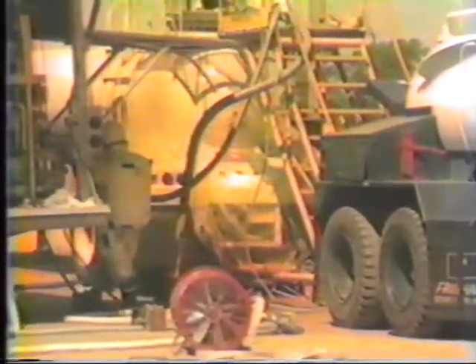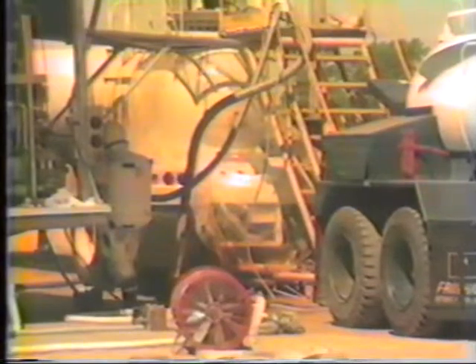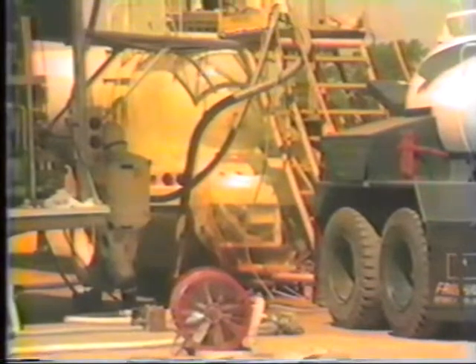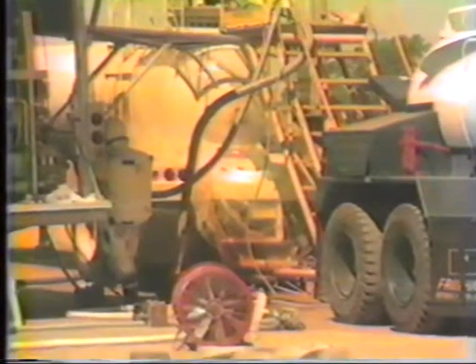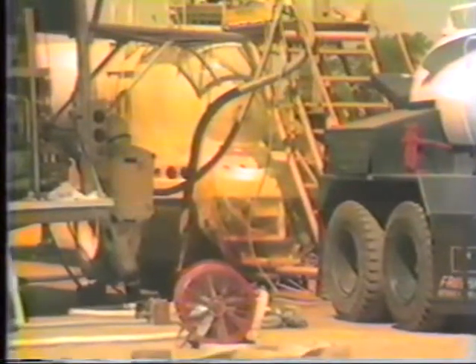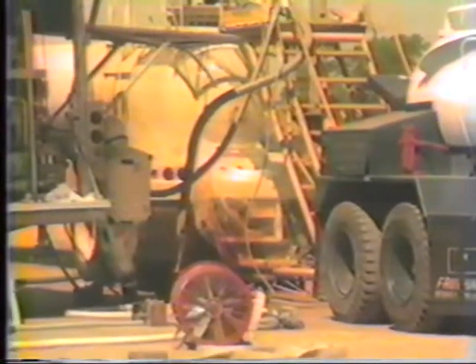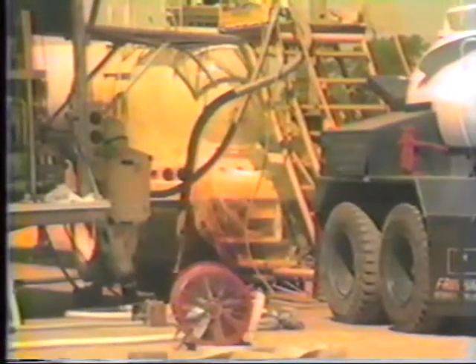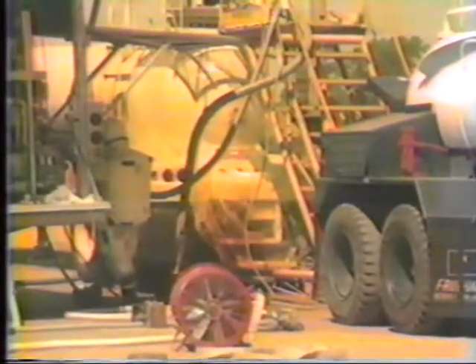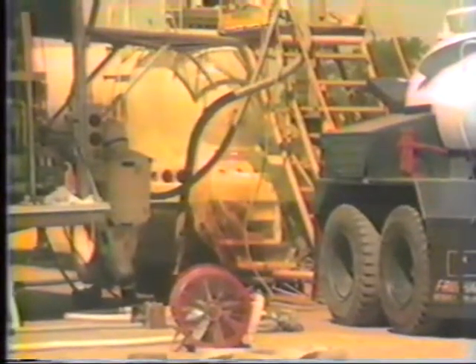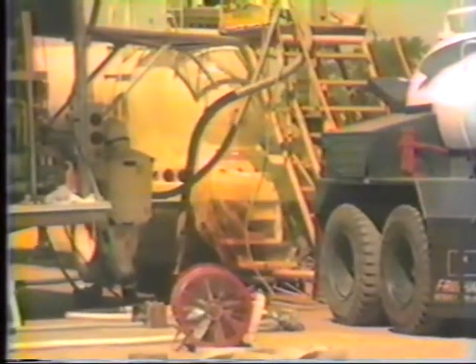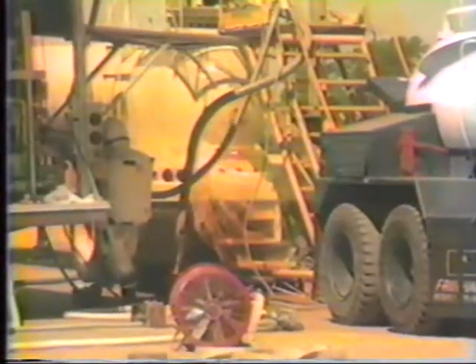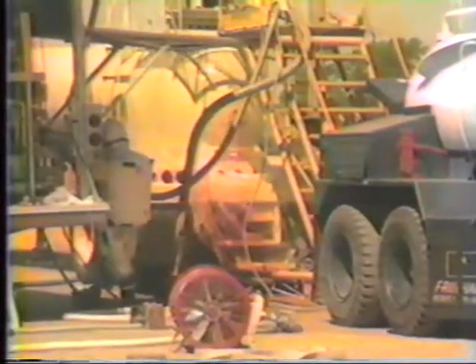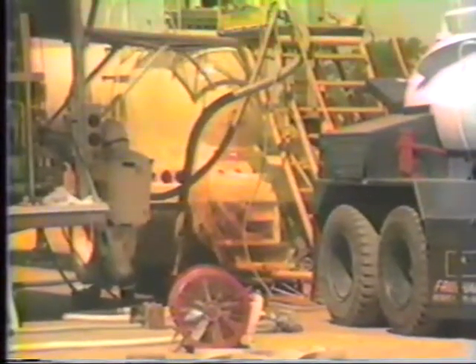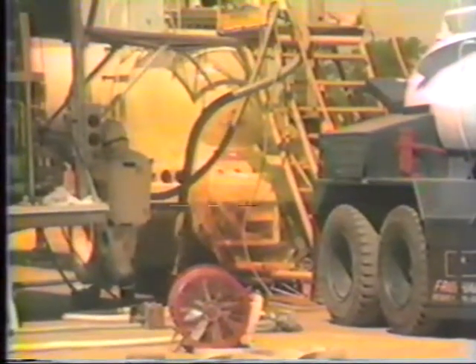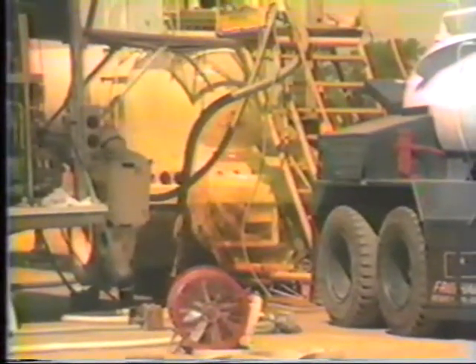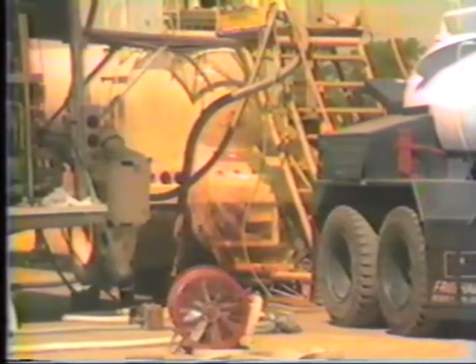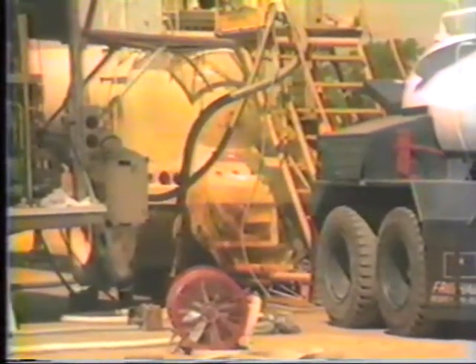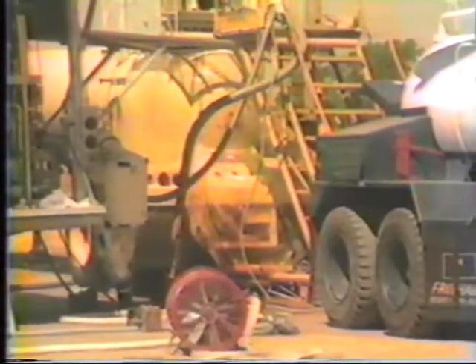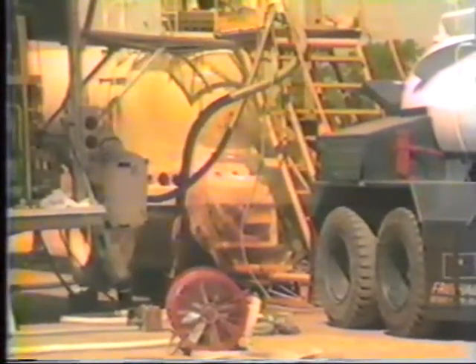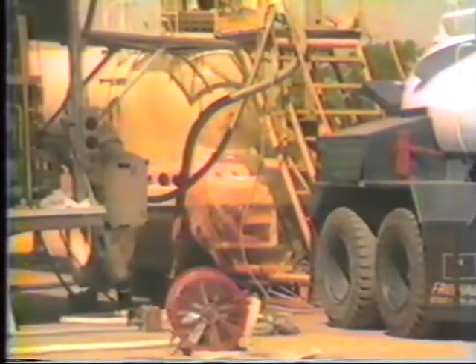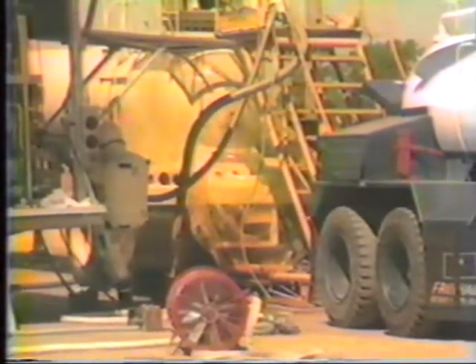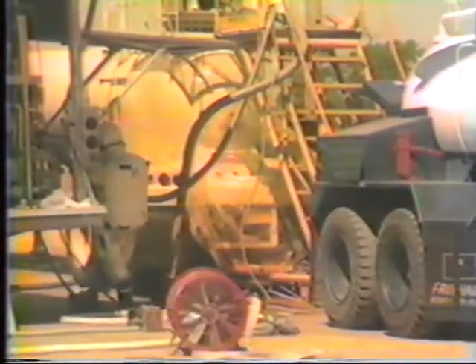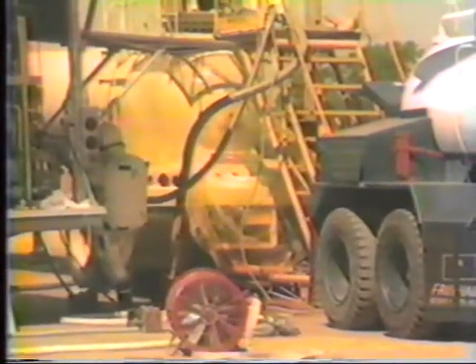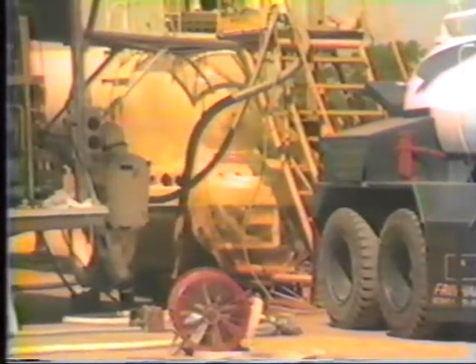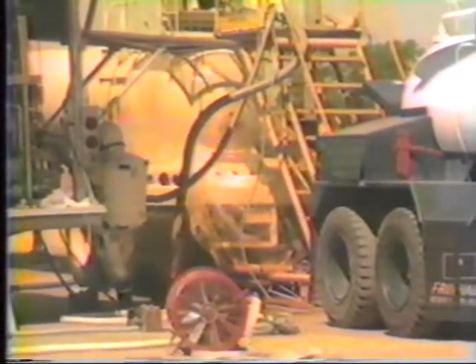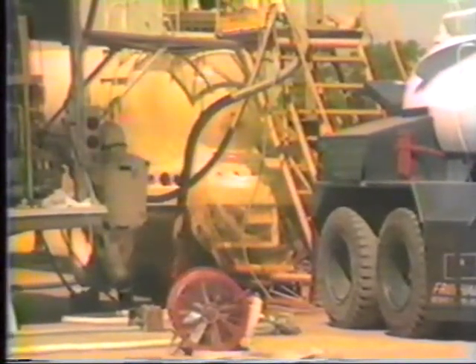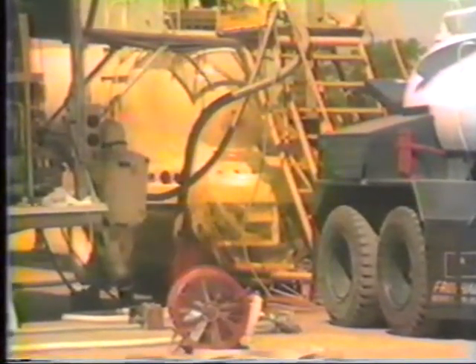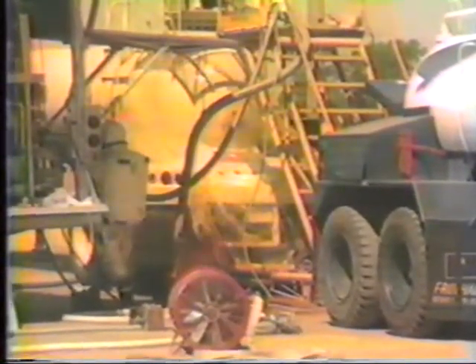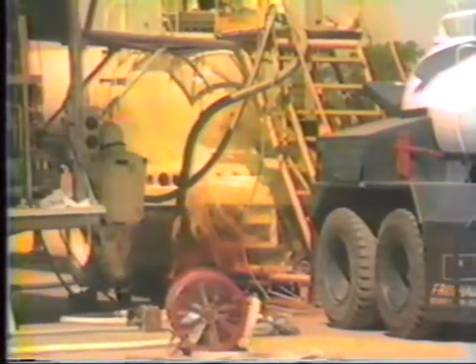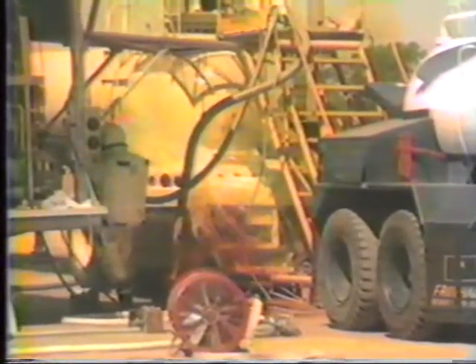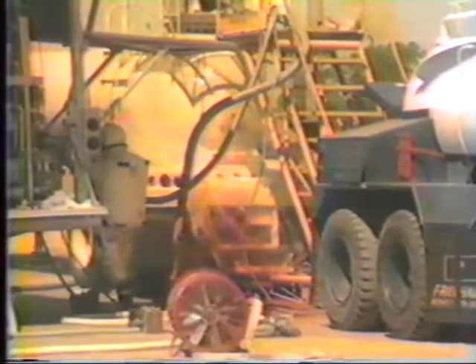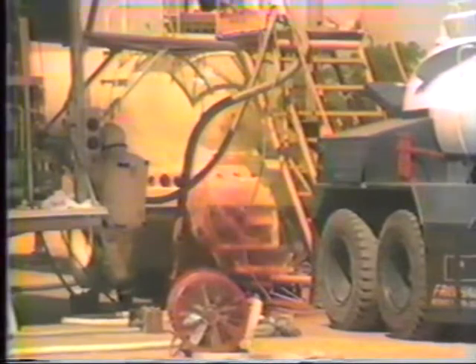With the propellants off the complex, the removal of the missile may then begin.